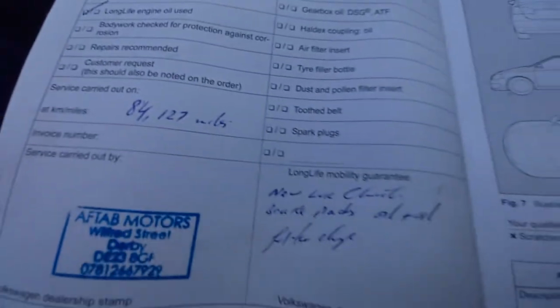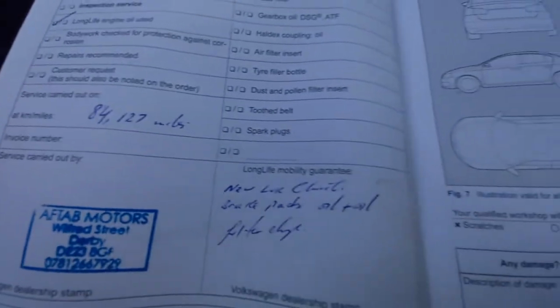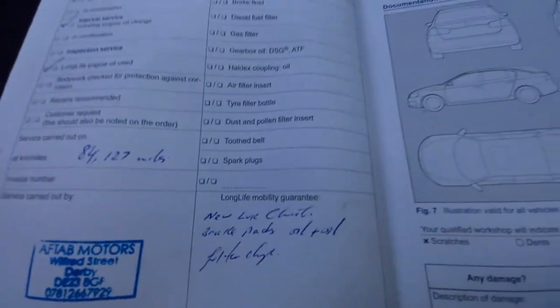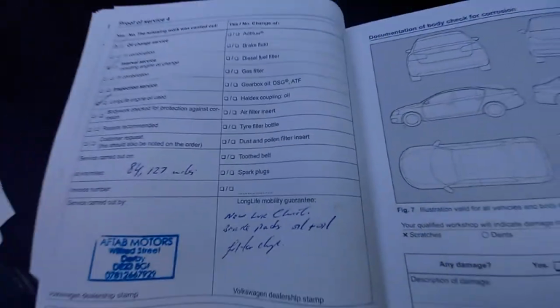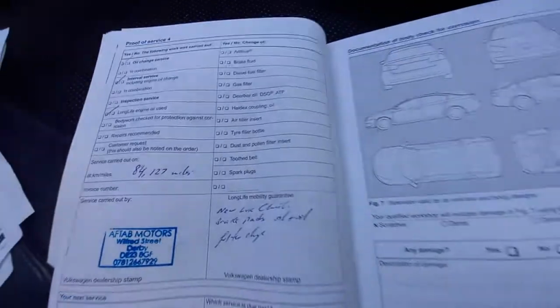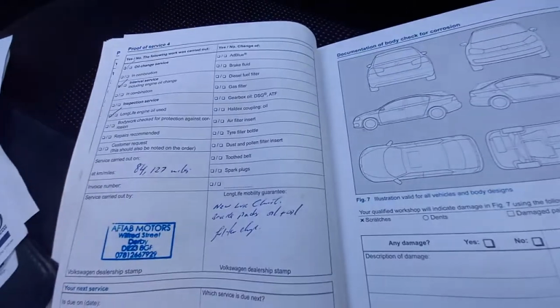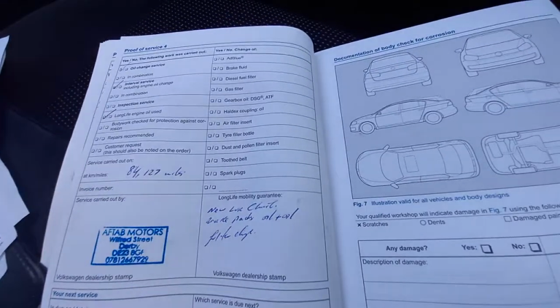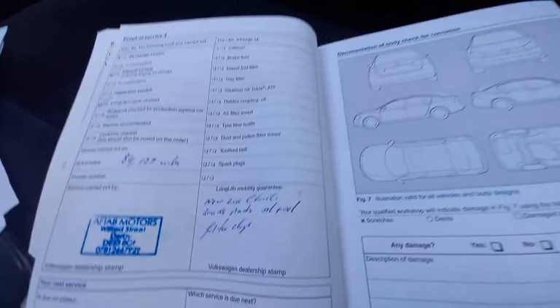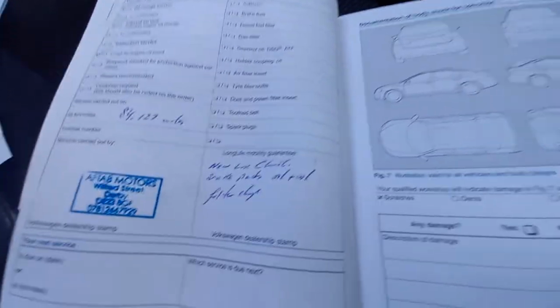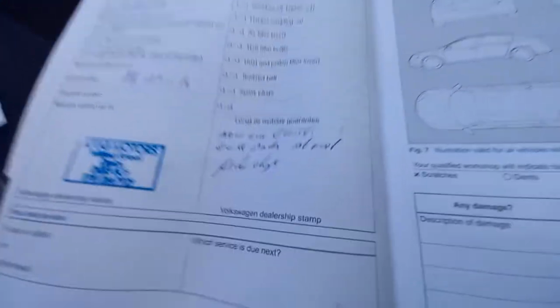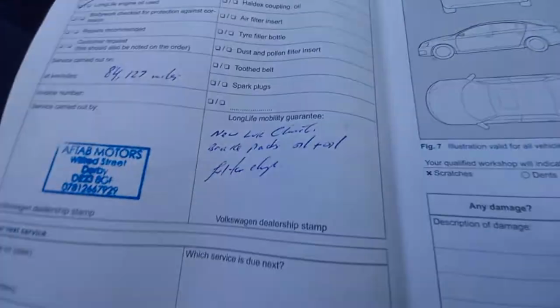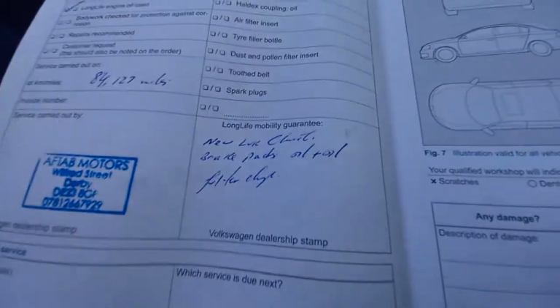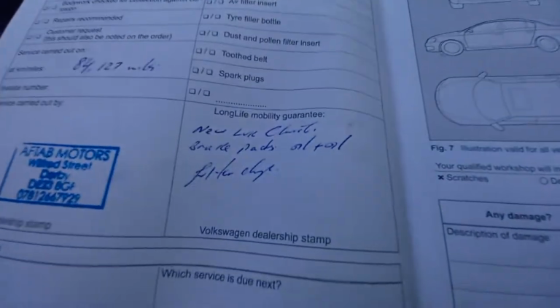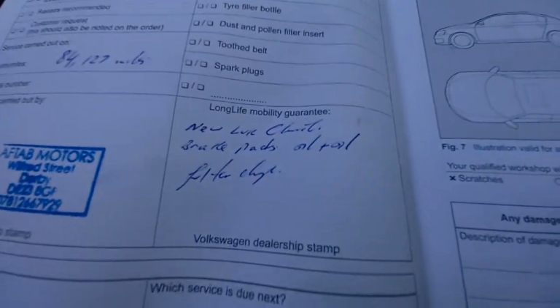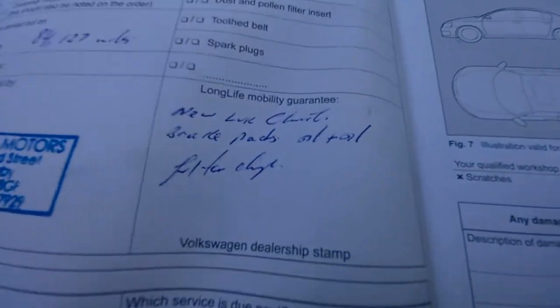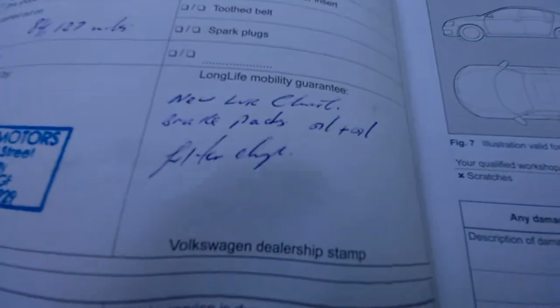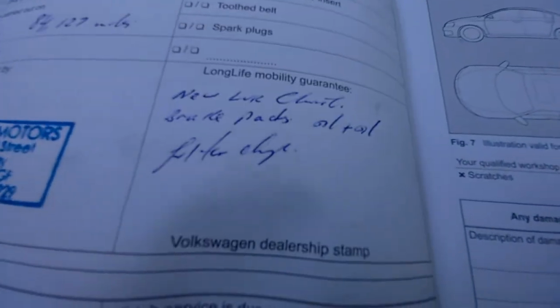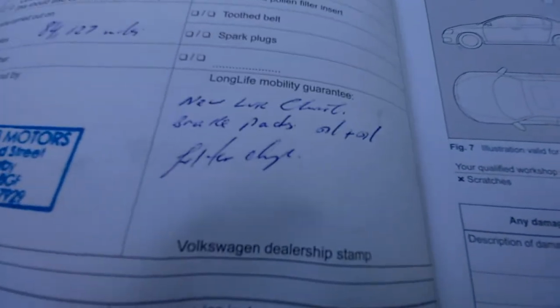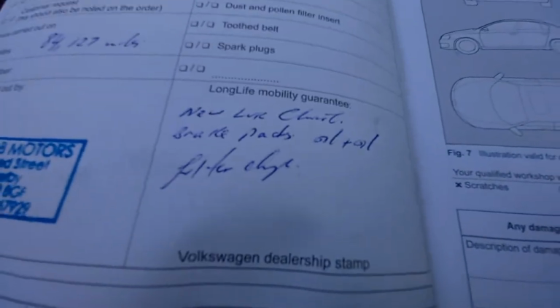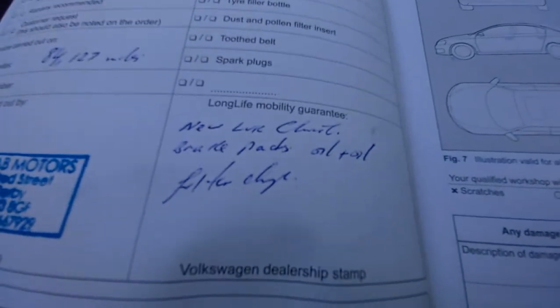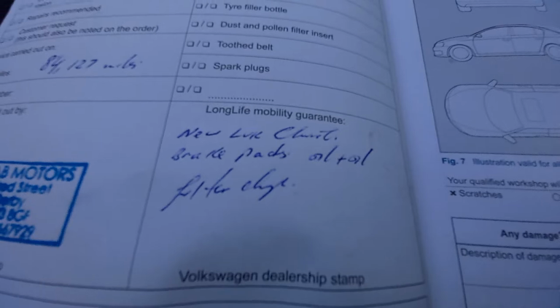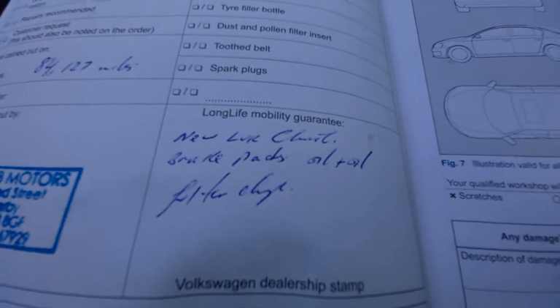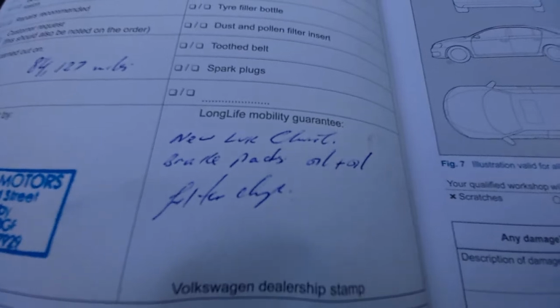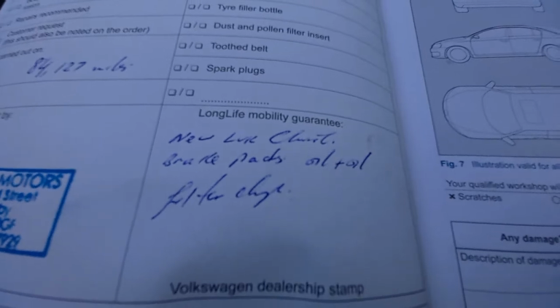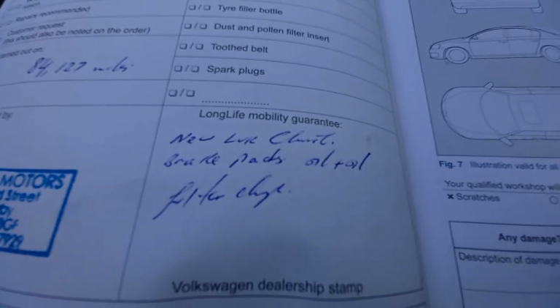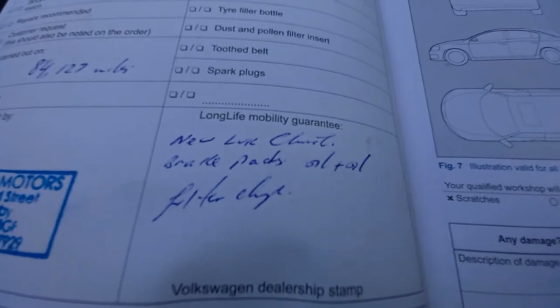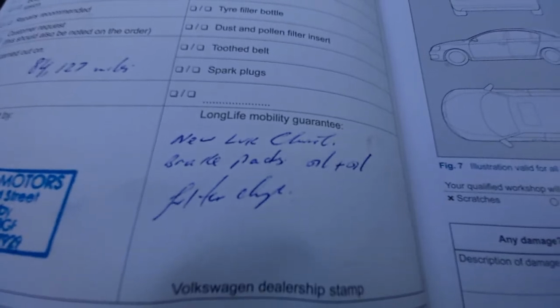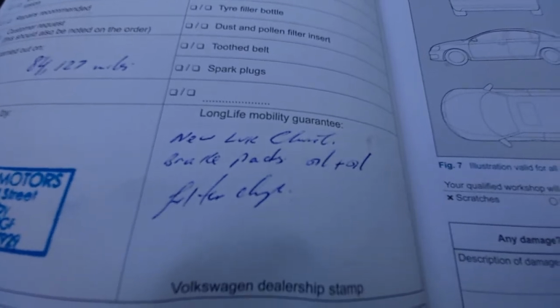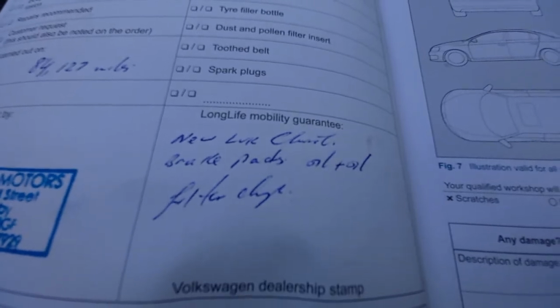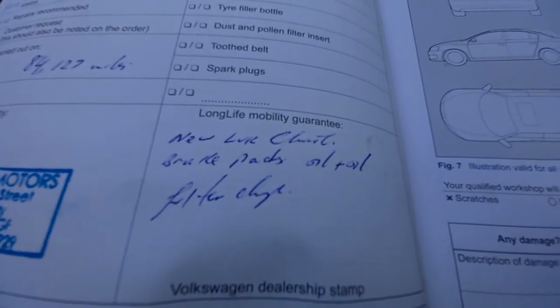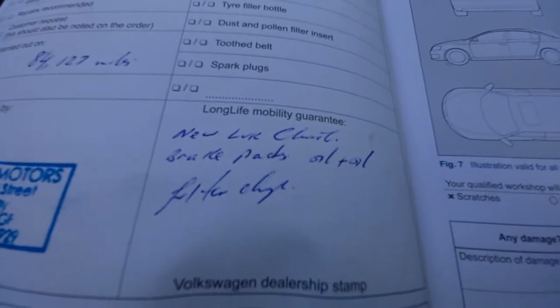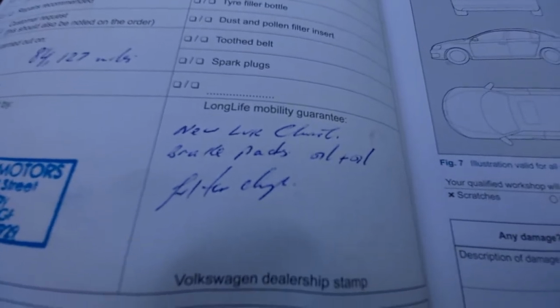We've got a service booklet as well, with all the stamps in from earlier on and later on as well. That's really good. So you've got - that one there is 78,000 miles, and then the one there is 84,000 miles. So just about 200 miles ago, it had the clutch, oil filter, etc. changed as well.